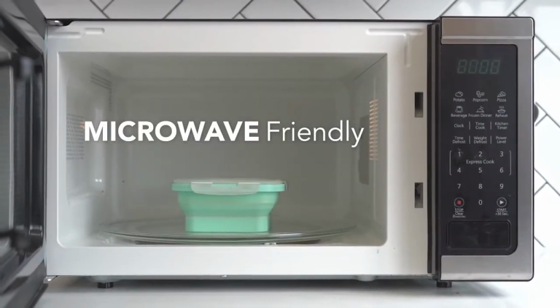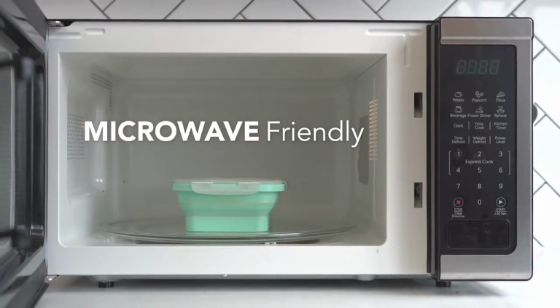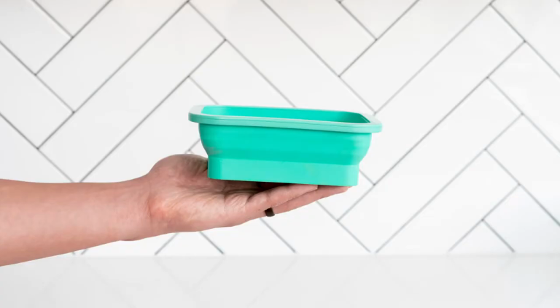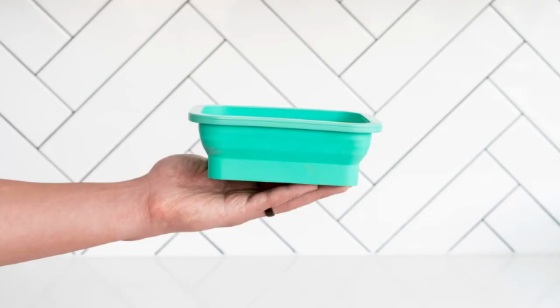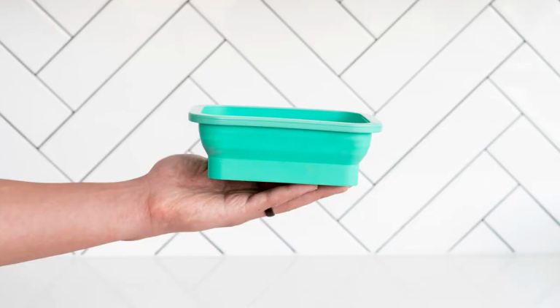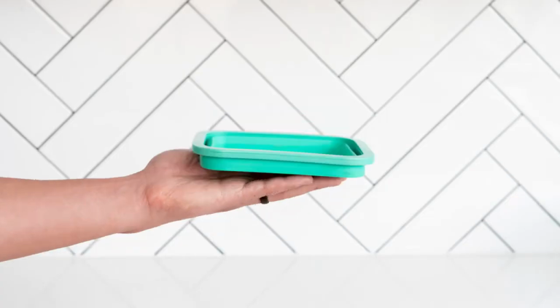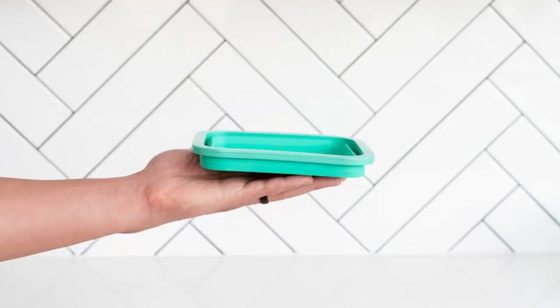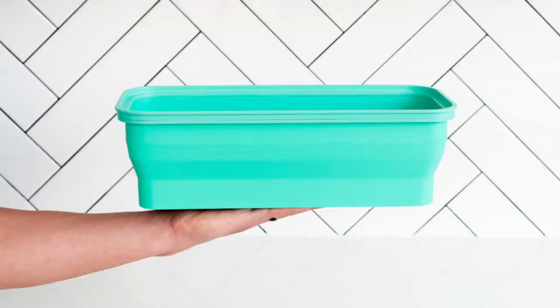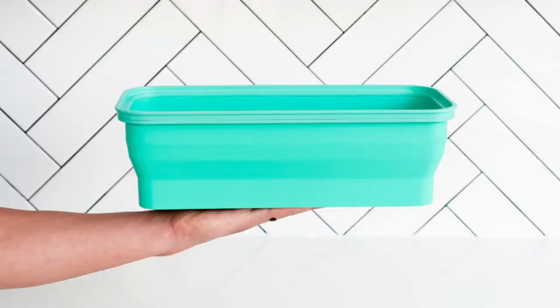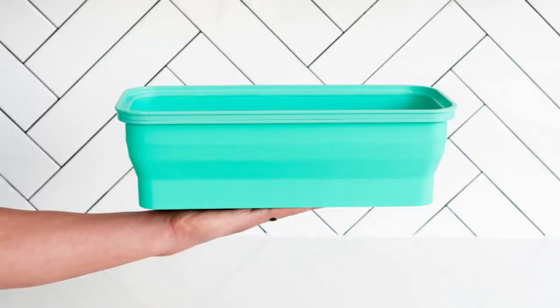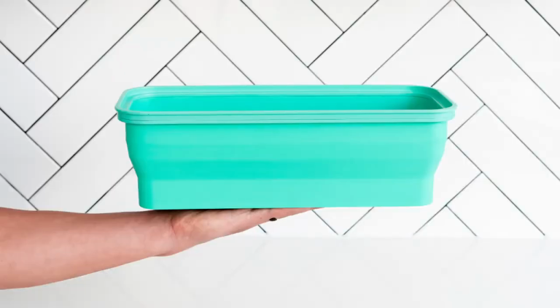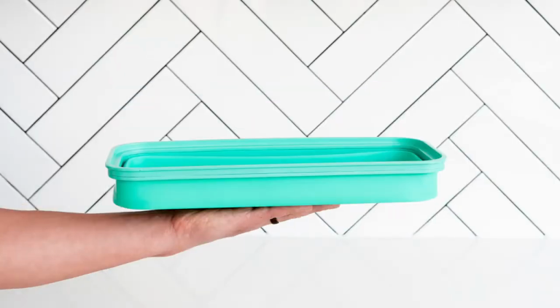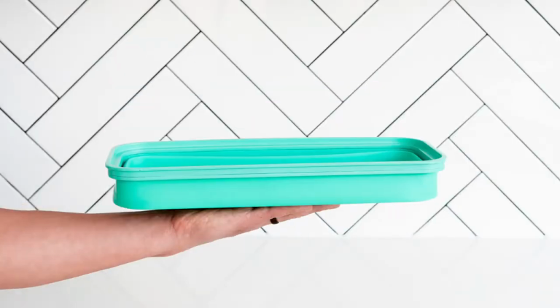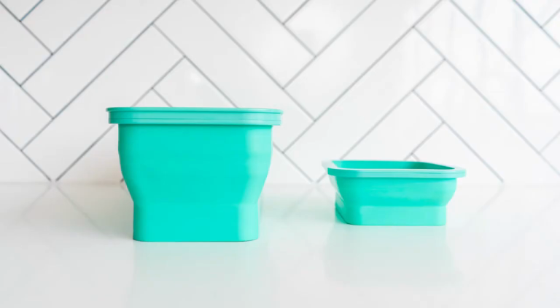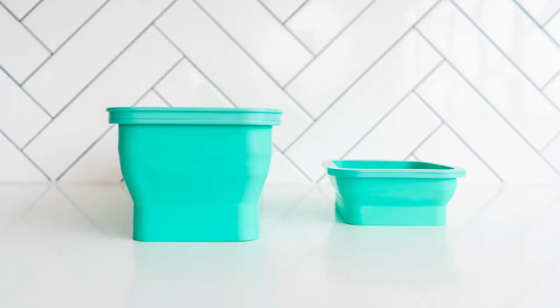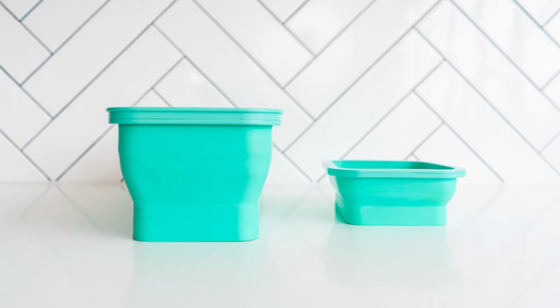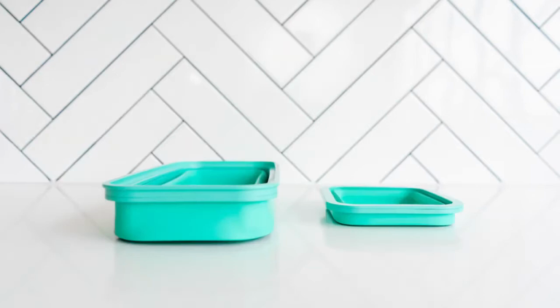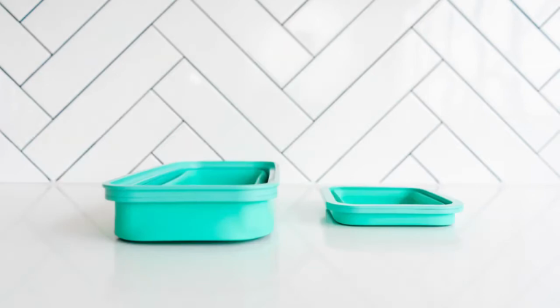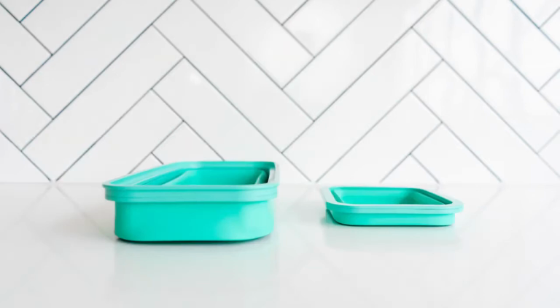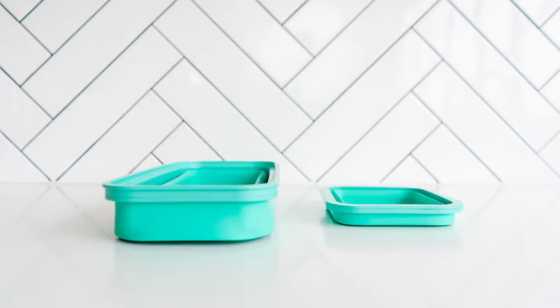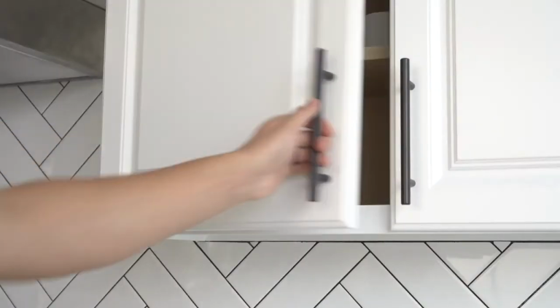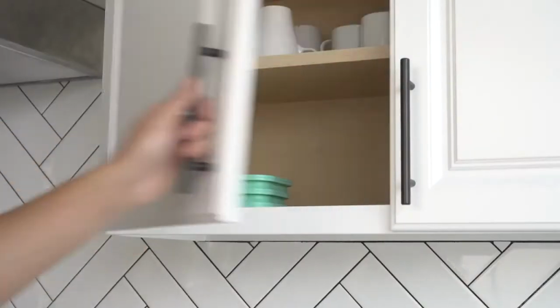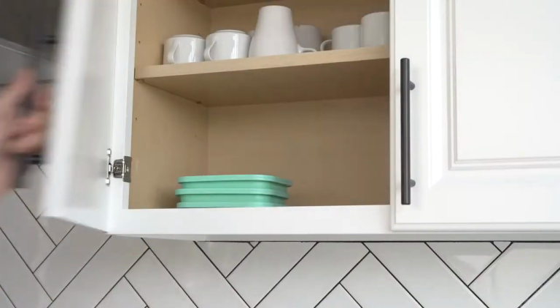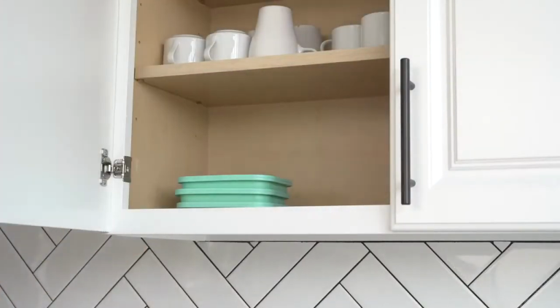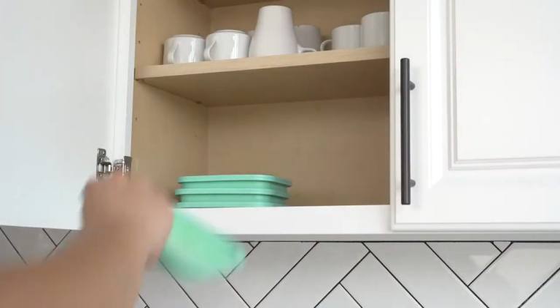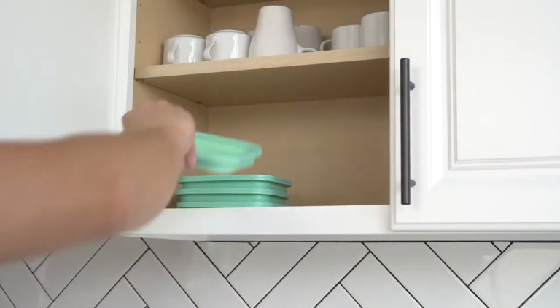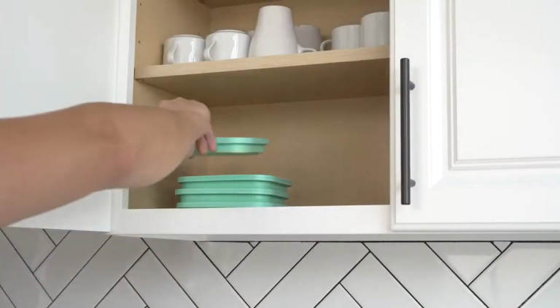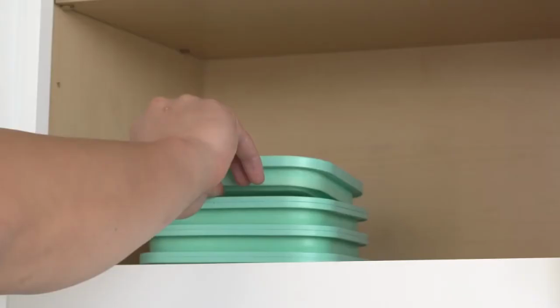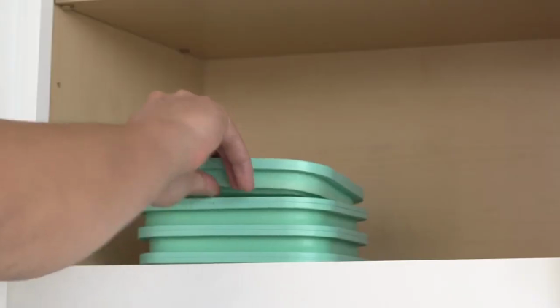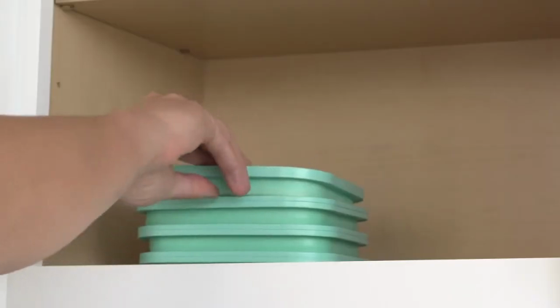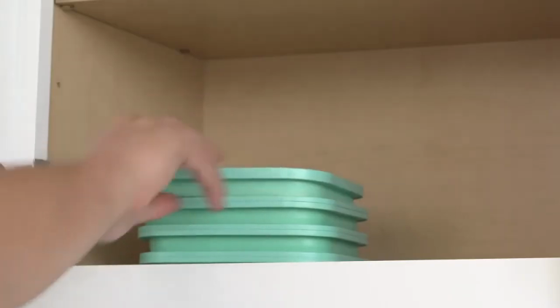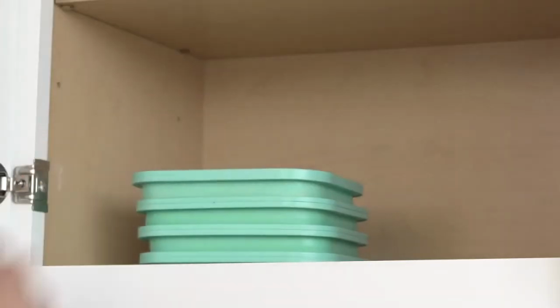Best of all, the containers and strainers are fully collapsible, saving precious storage space.